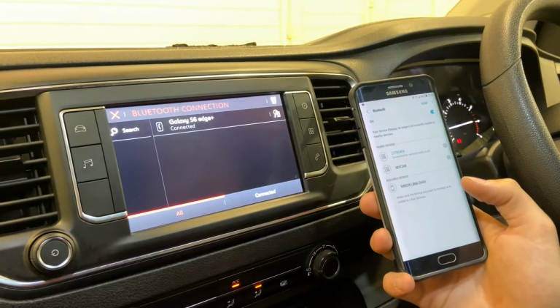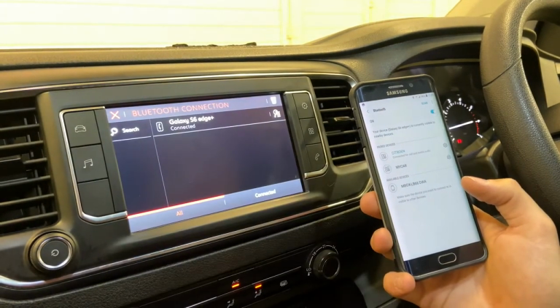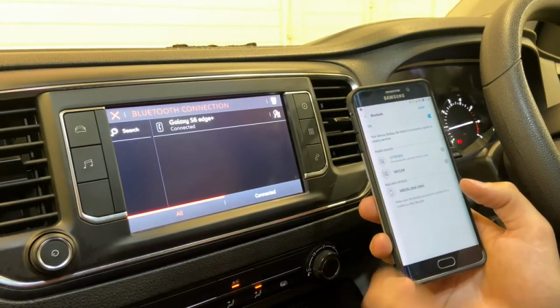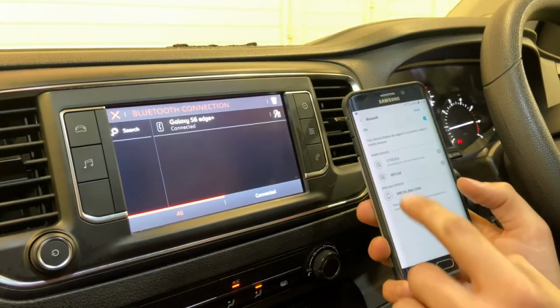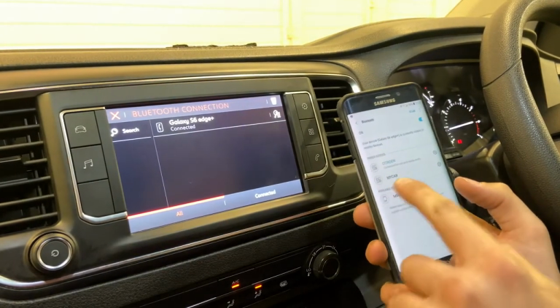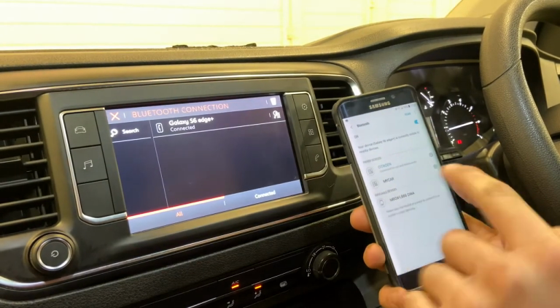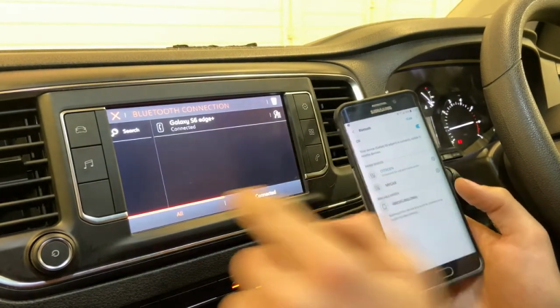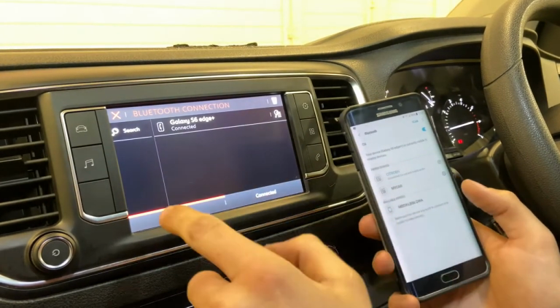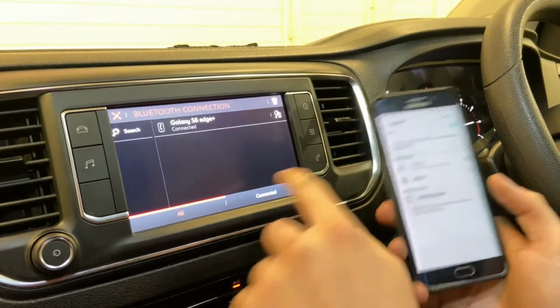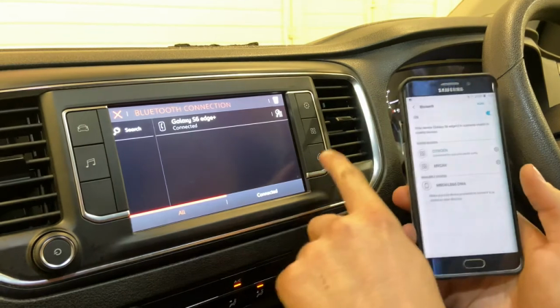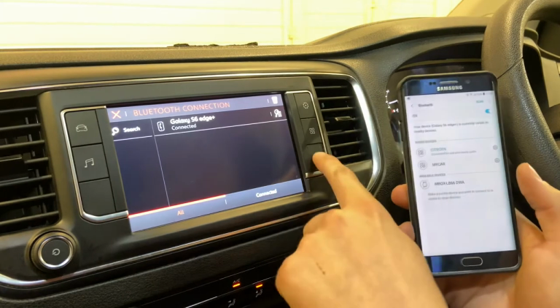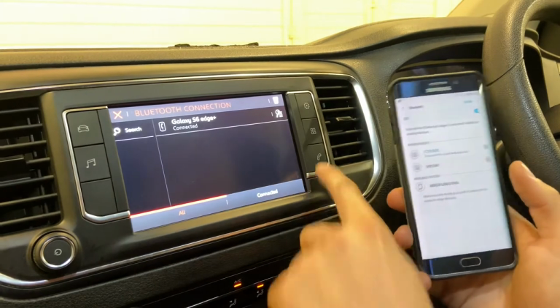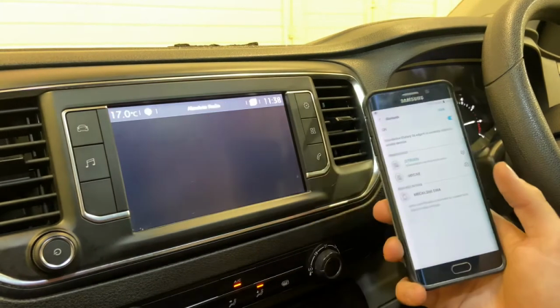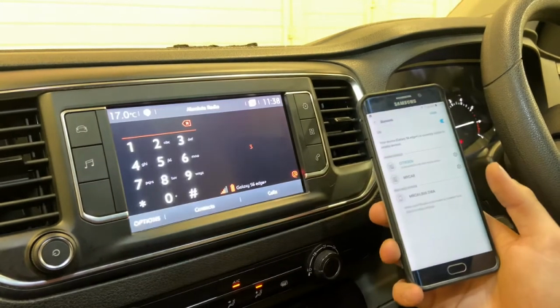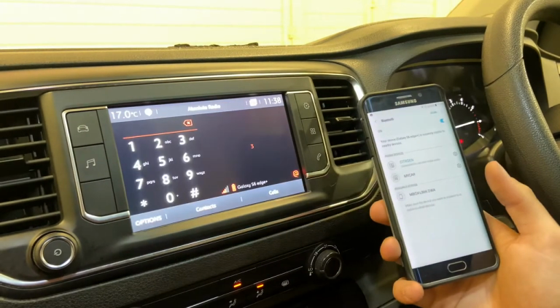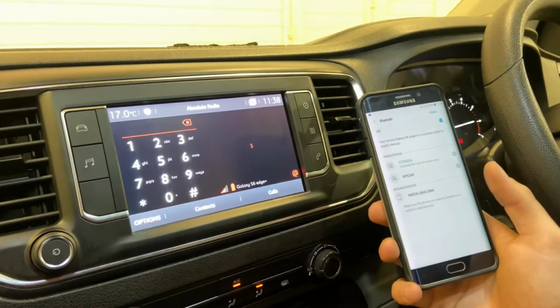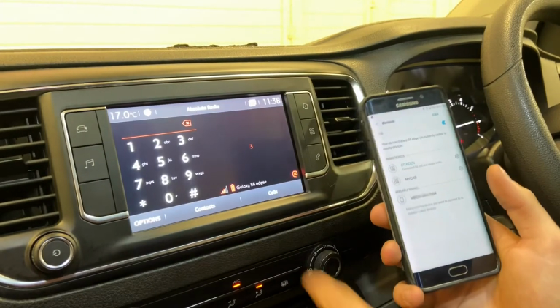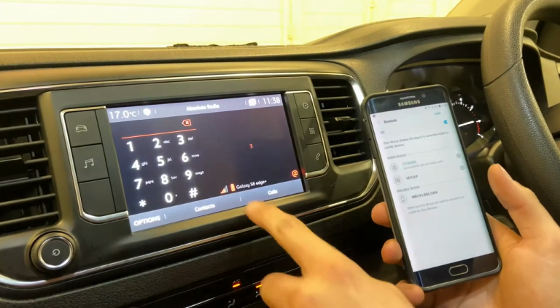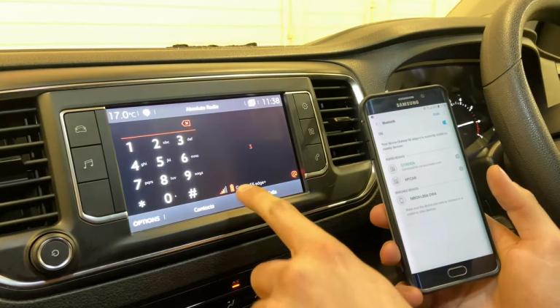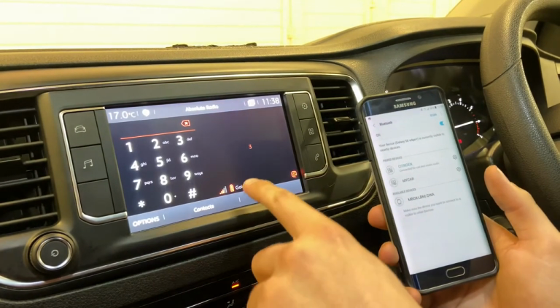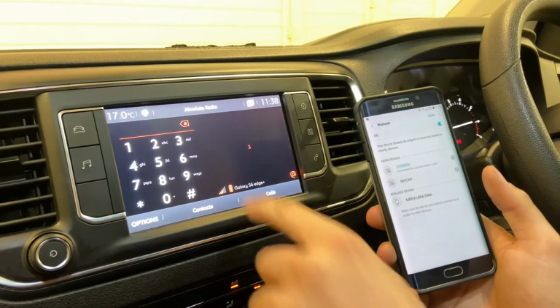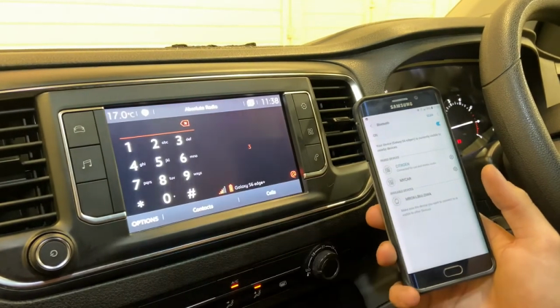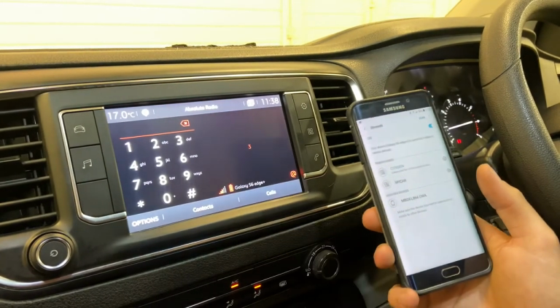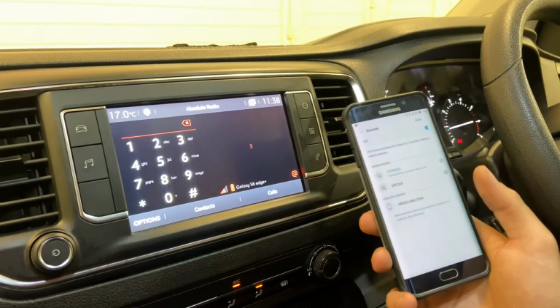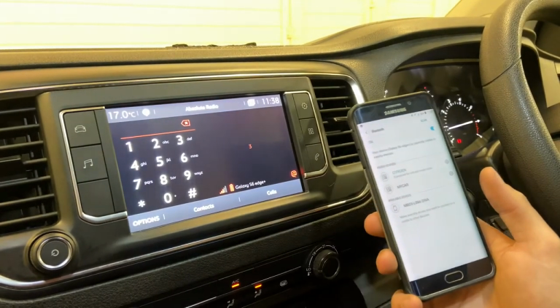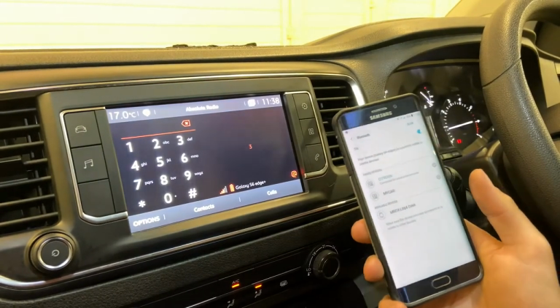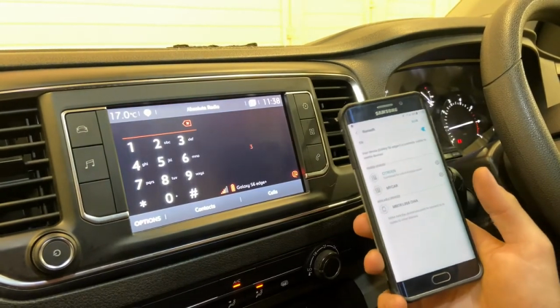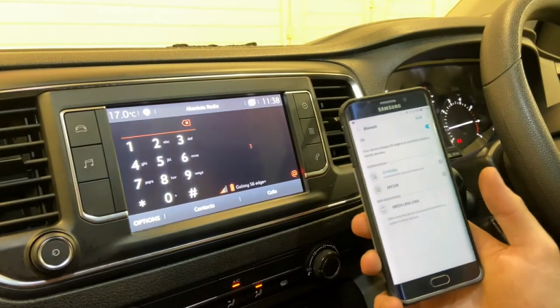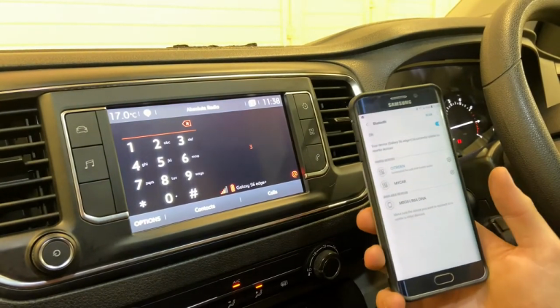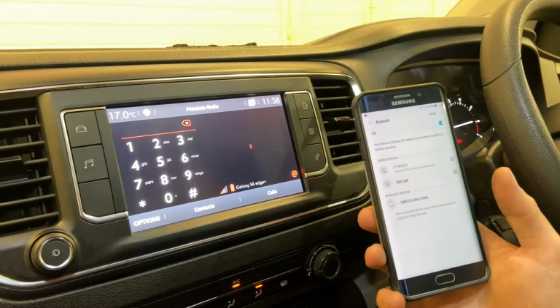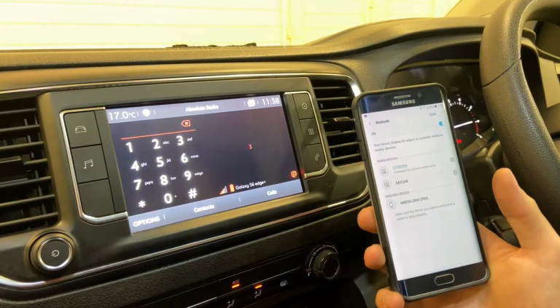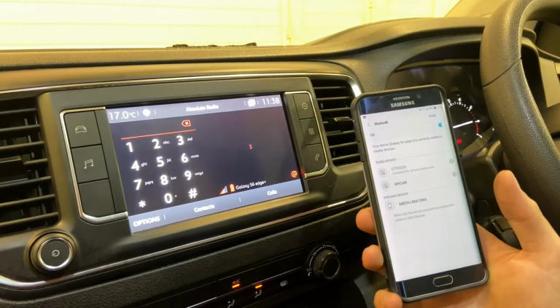And there you have it, it should be connected. As you can see, it shows you your battery health and your data.